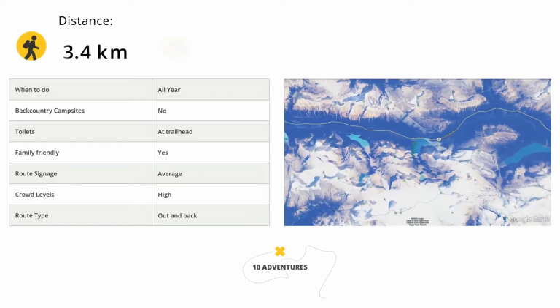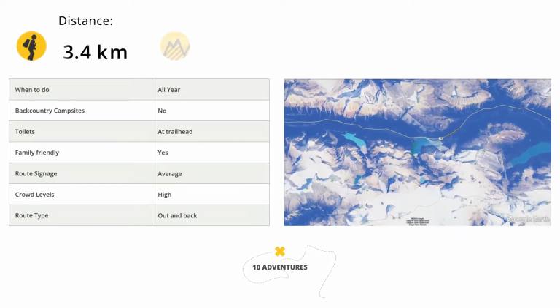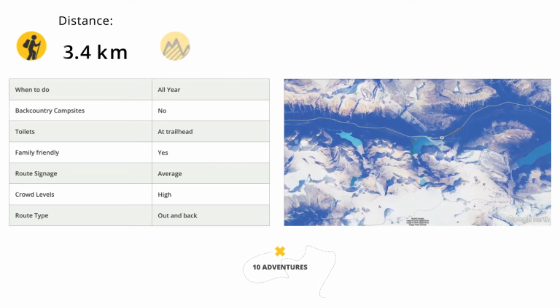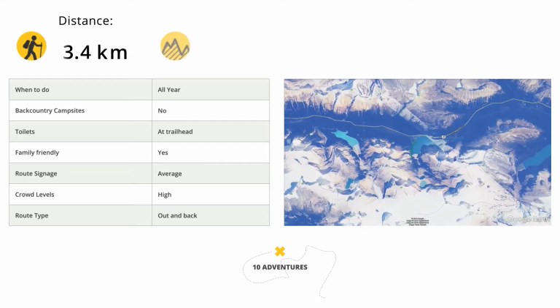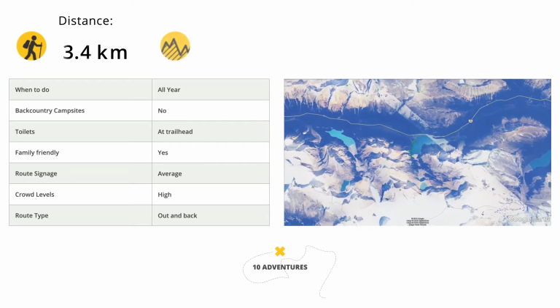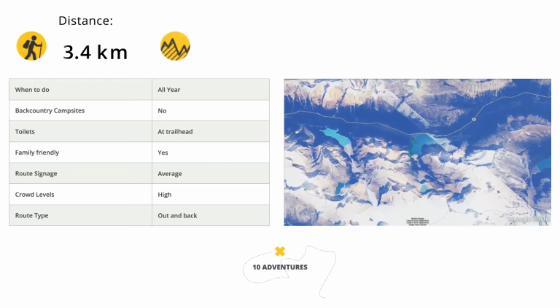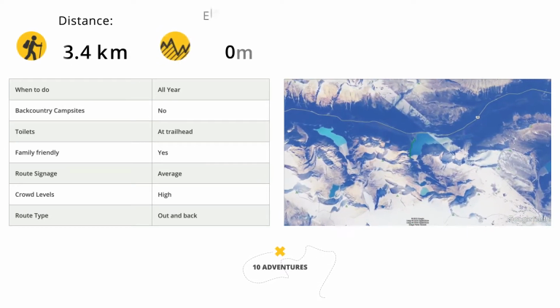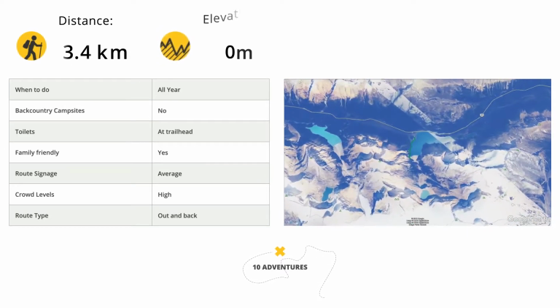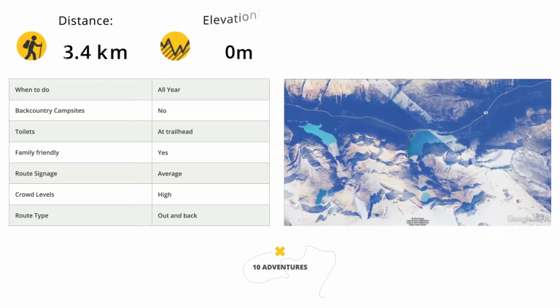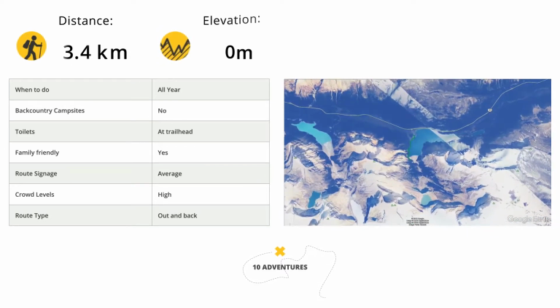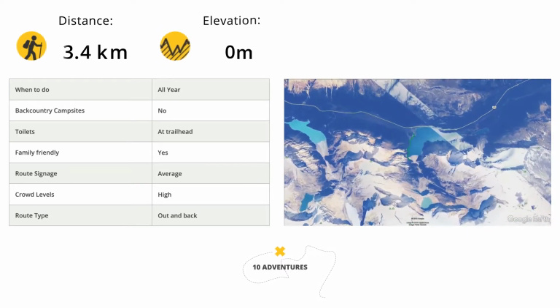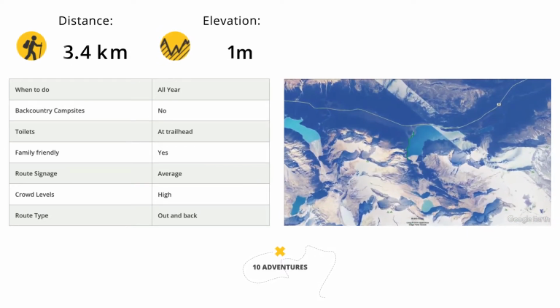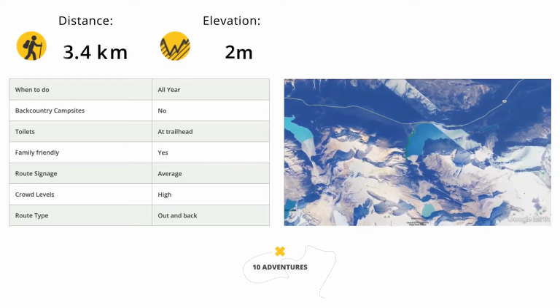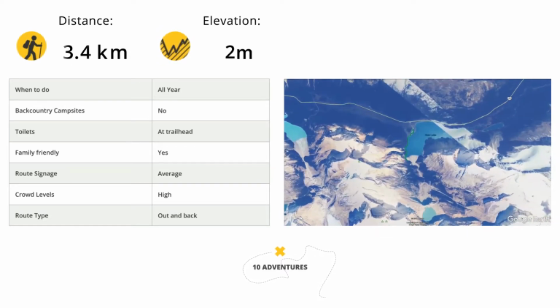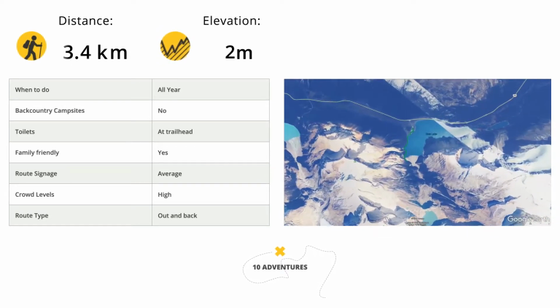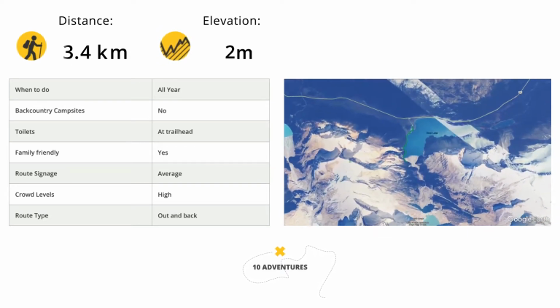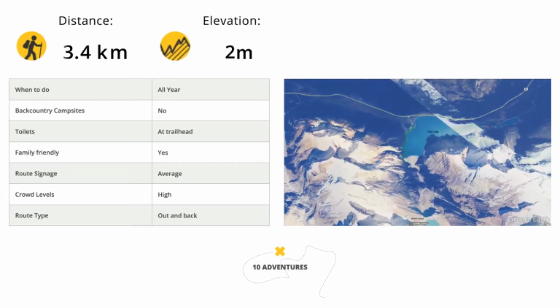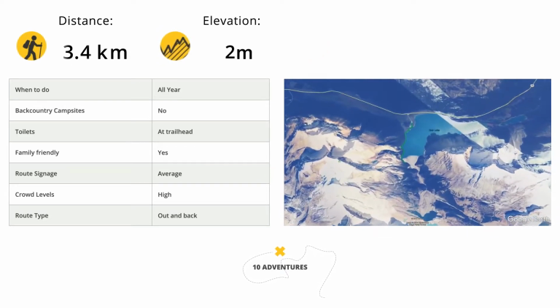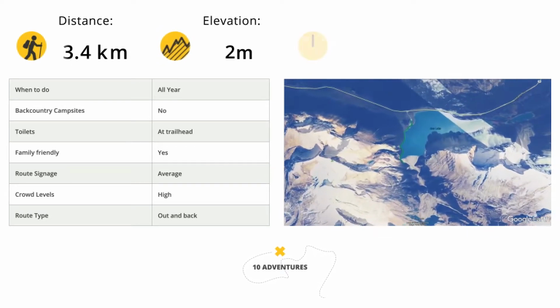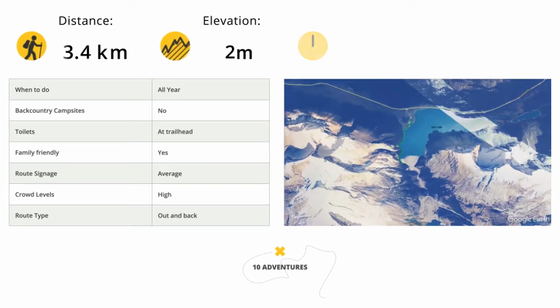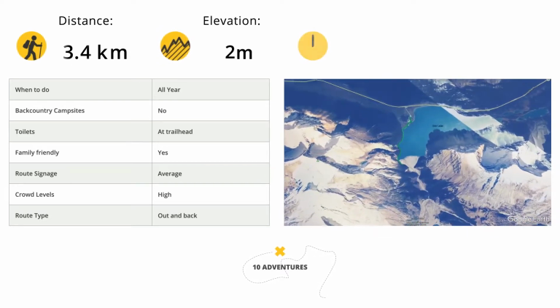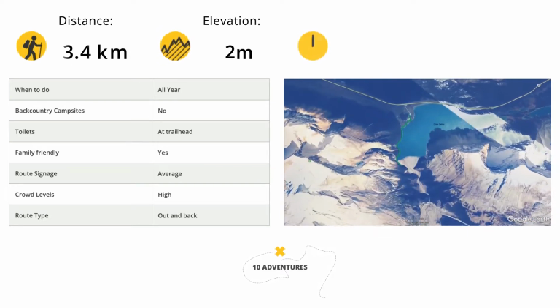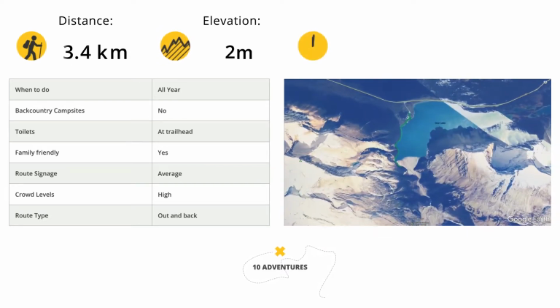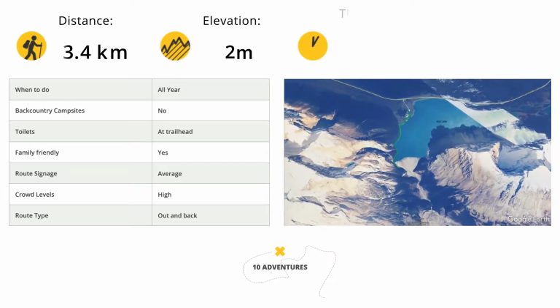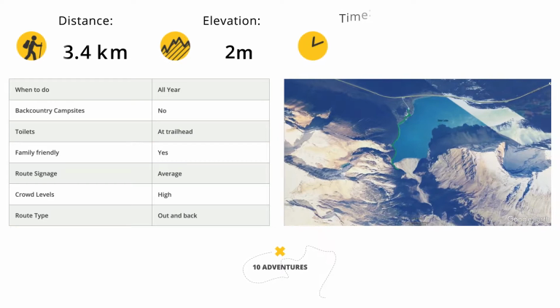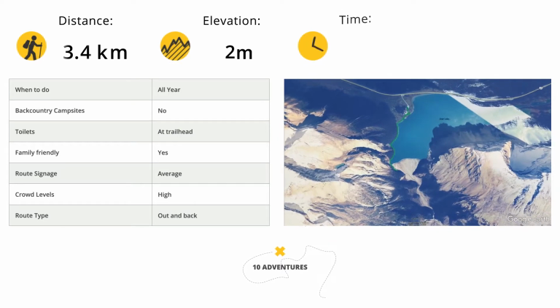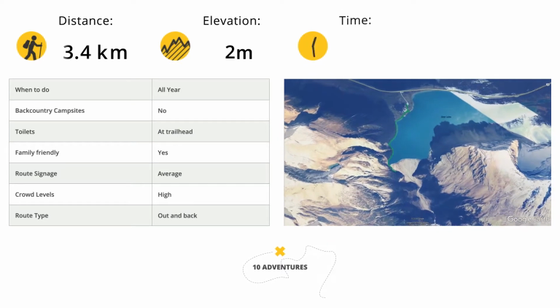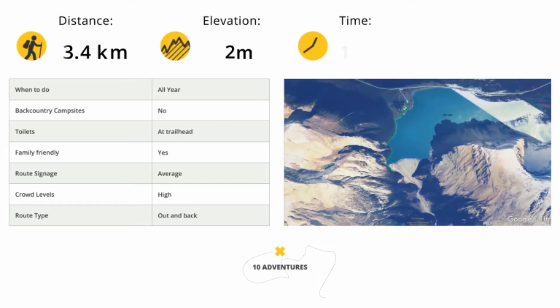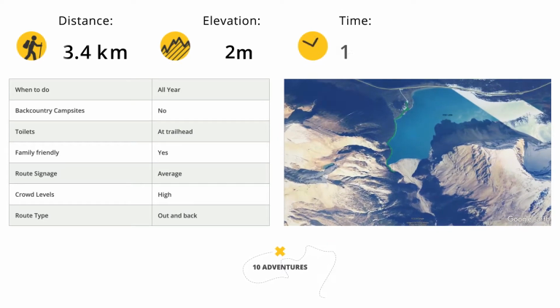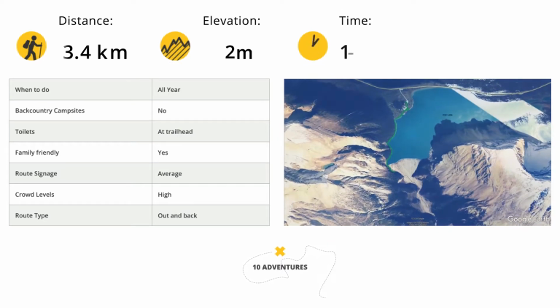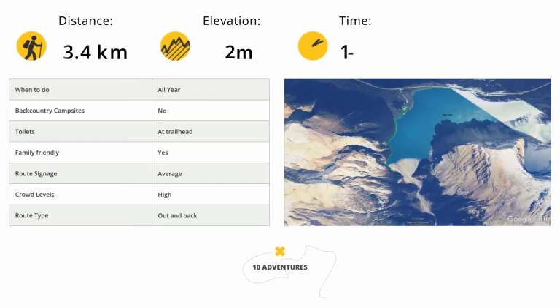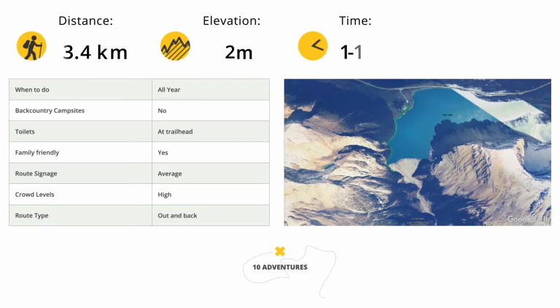Start your hike in the Bow Lake parking lot, just before Num-Ti-Jah Lodge. This lot fills quickly, so try to get there early.